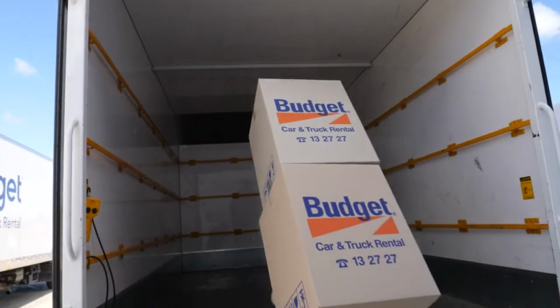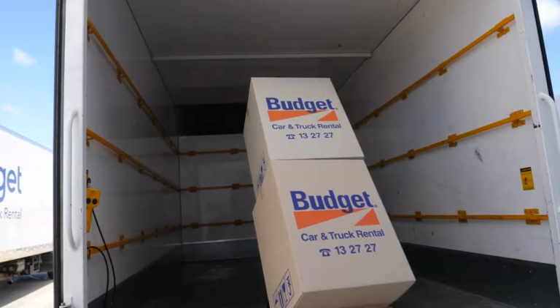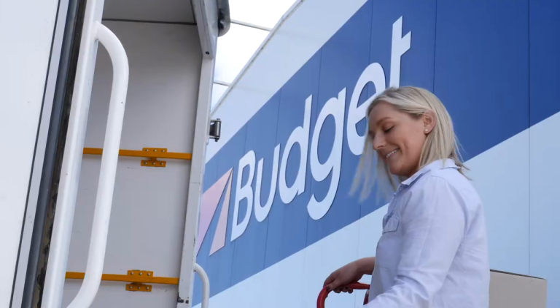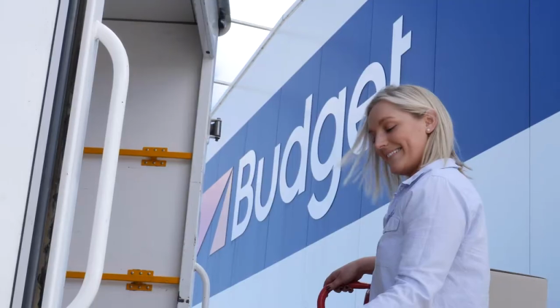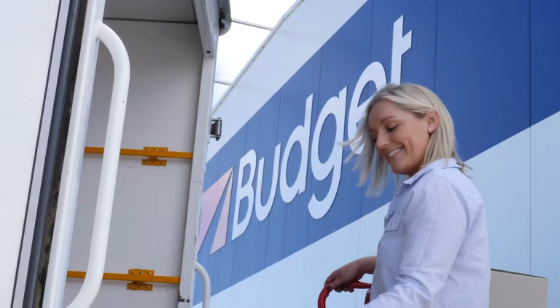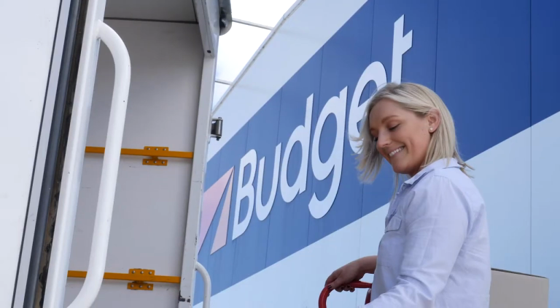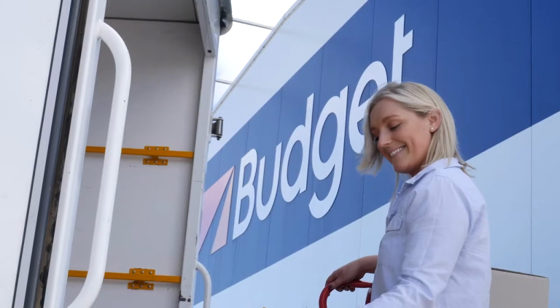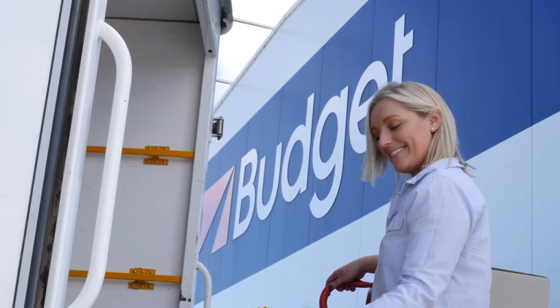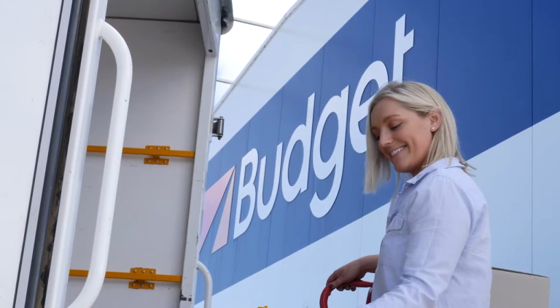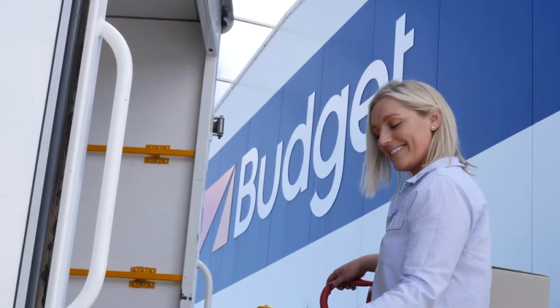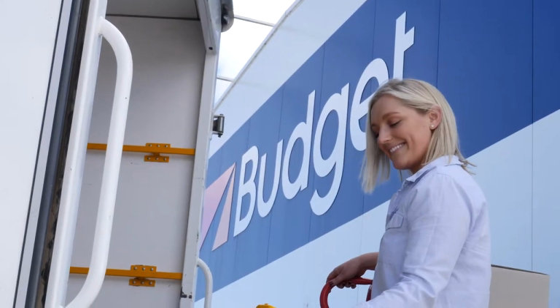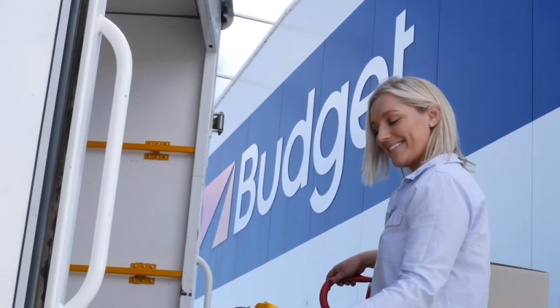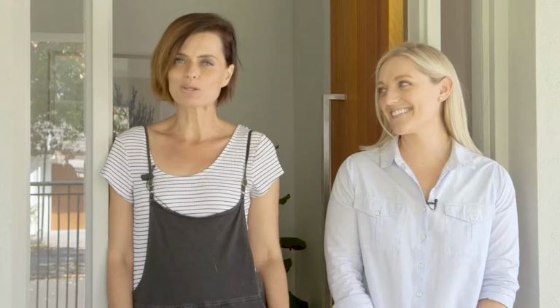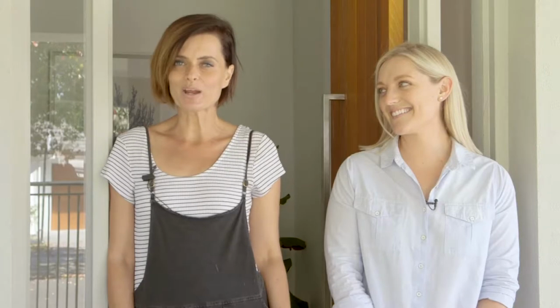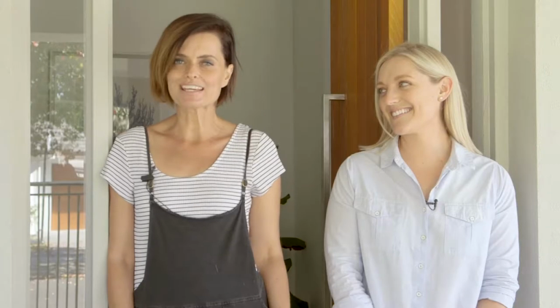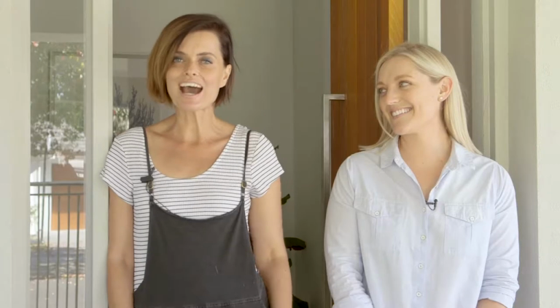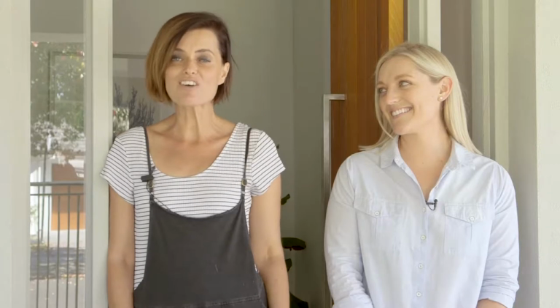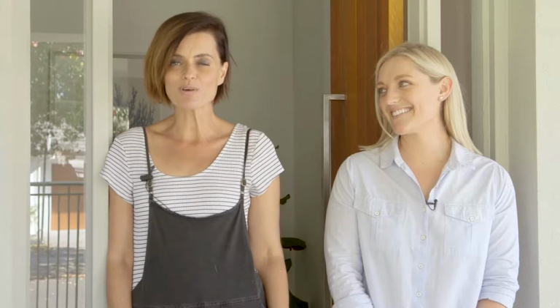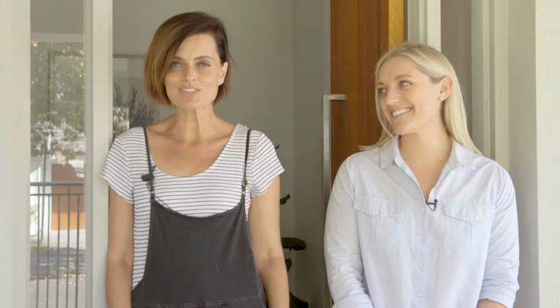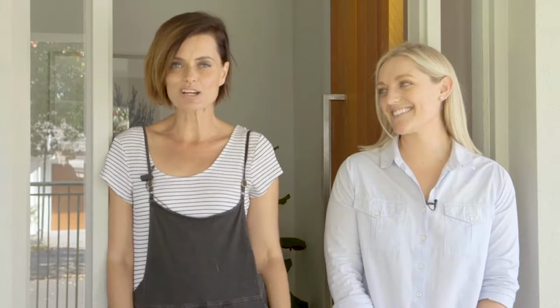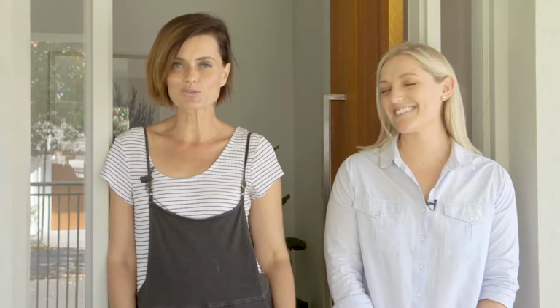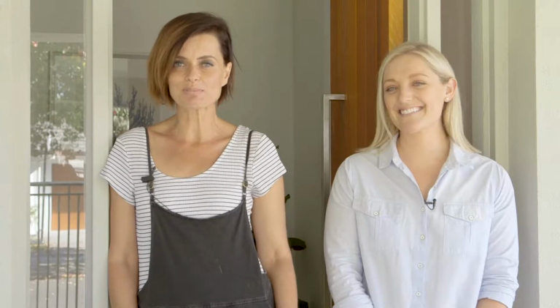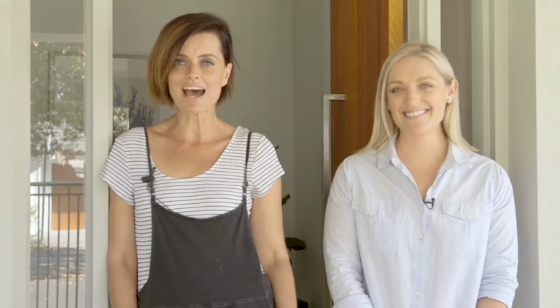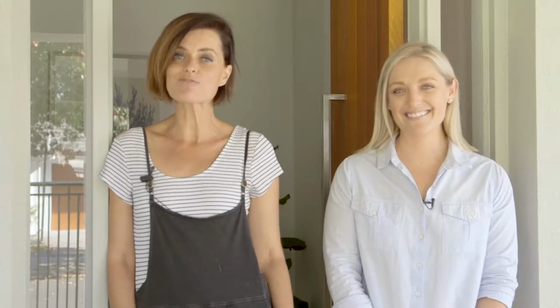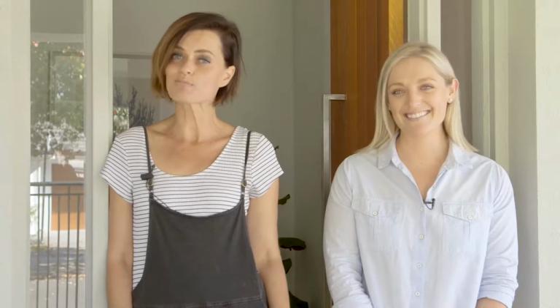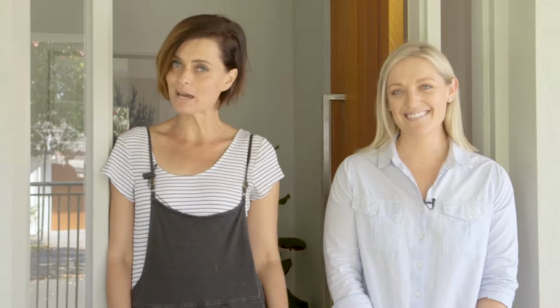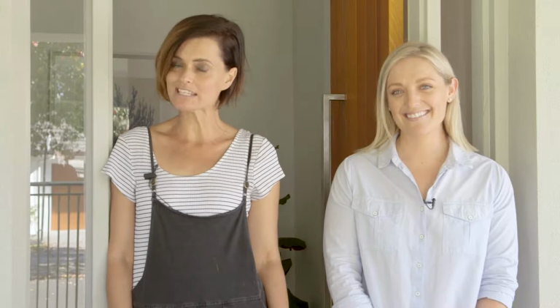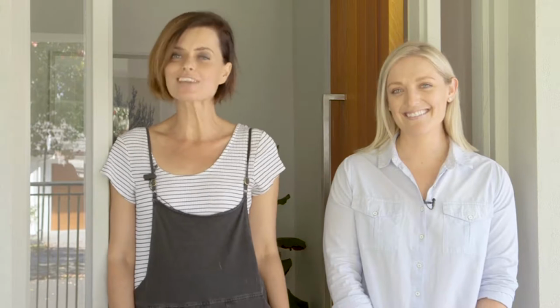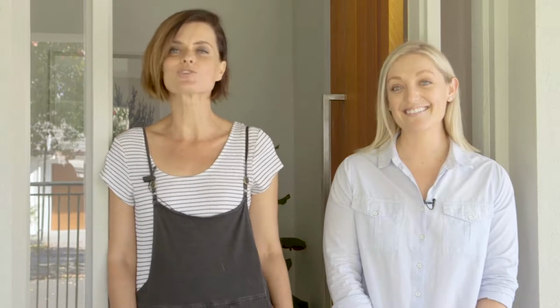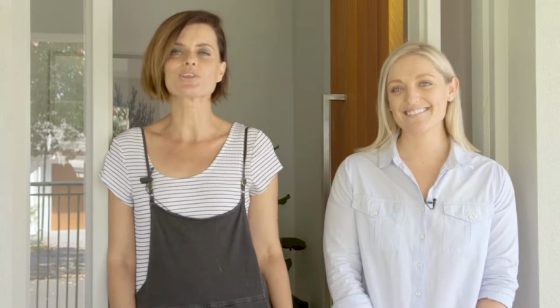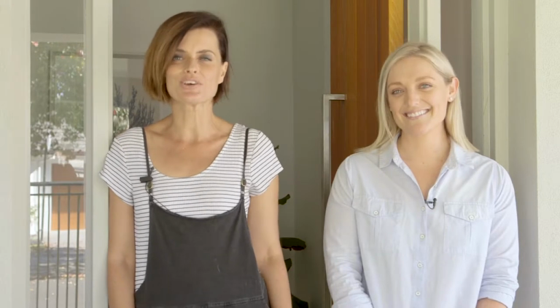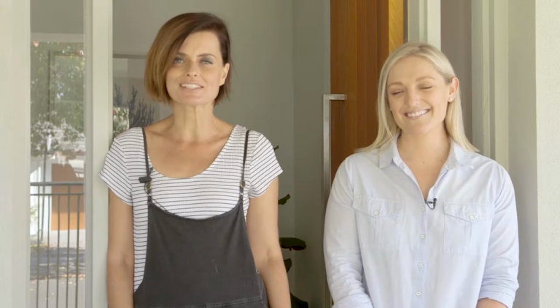A top moving tip is to move midweek. Half price rentals apply from Monday through to Thursday.